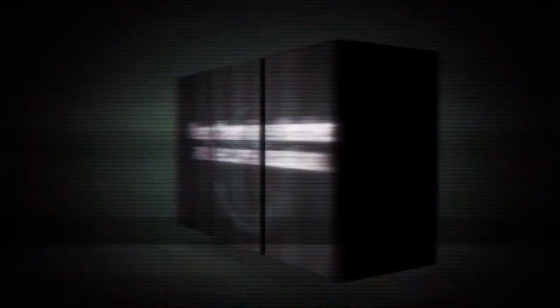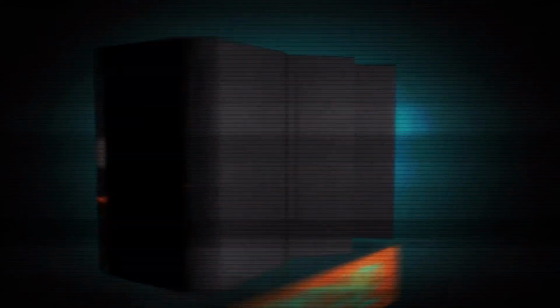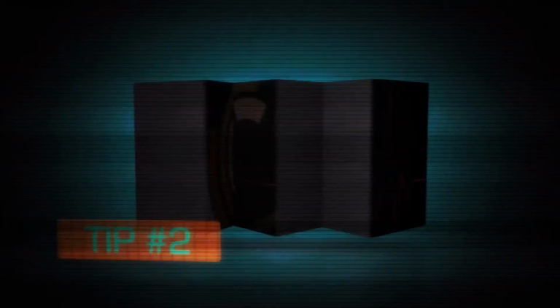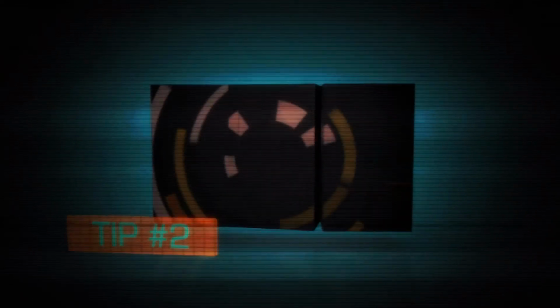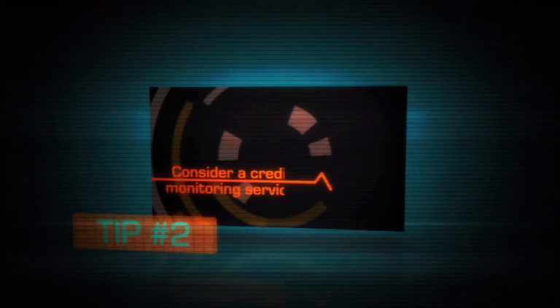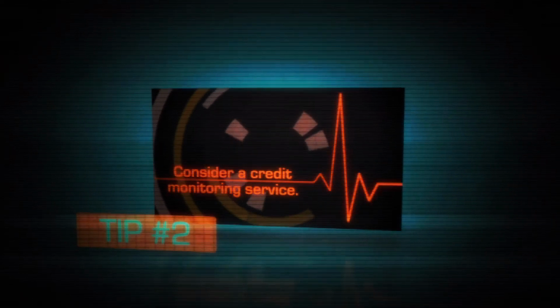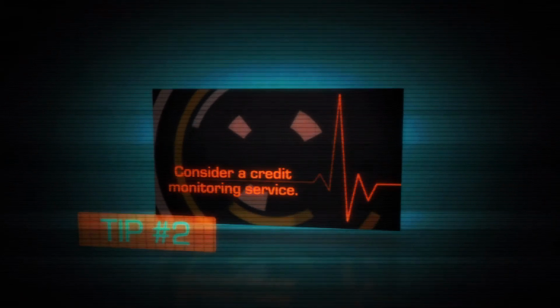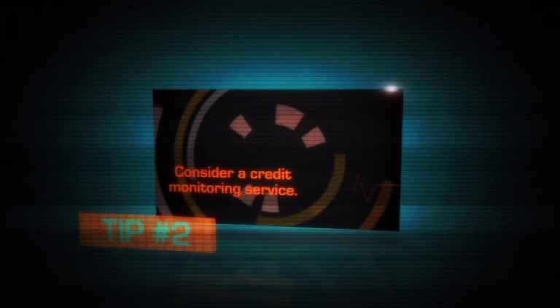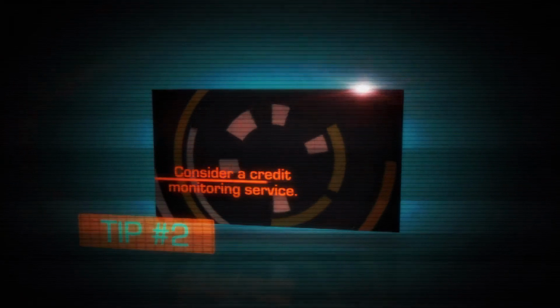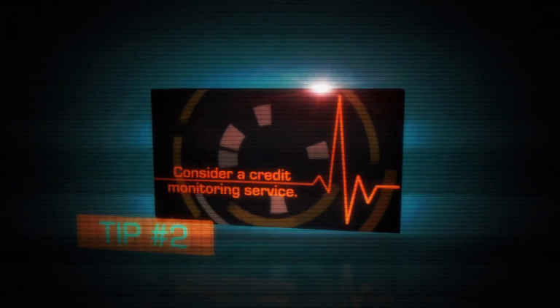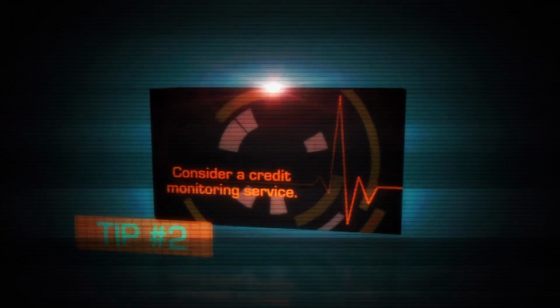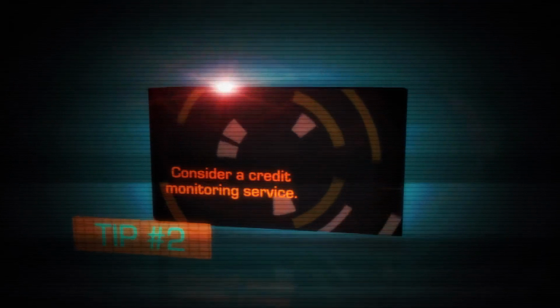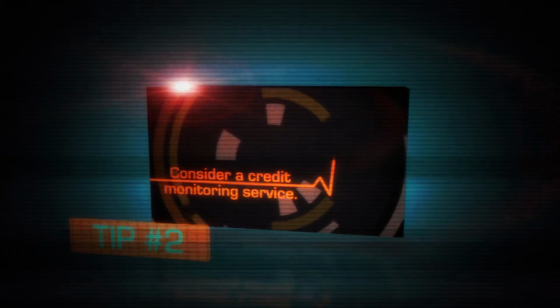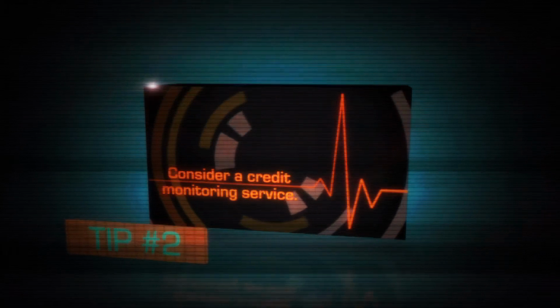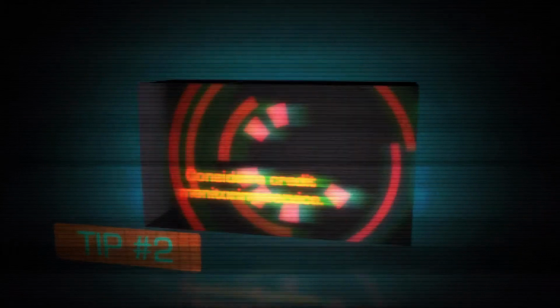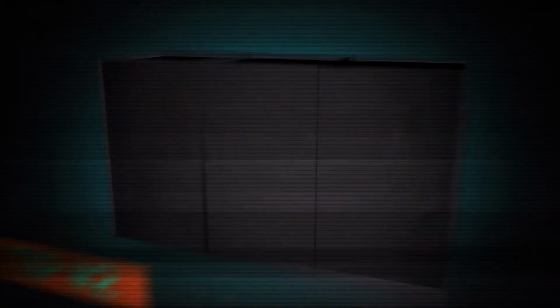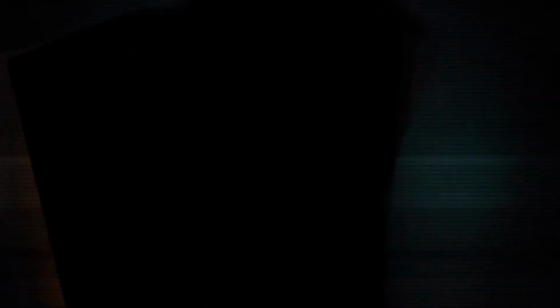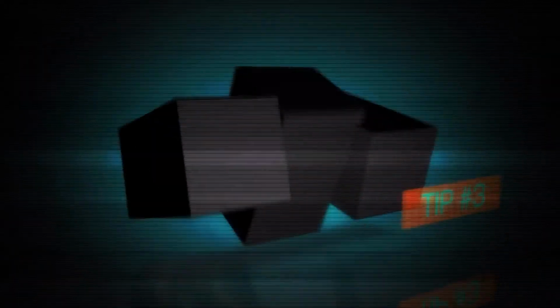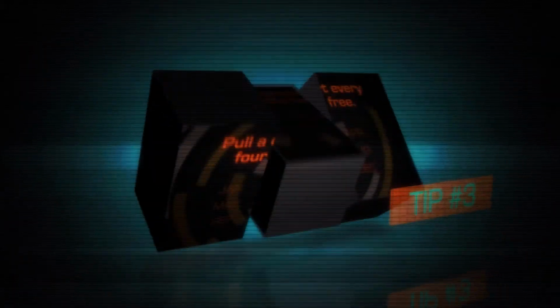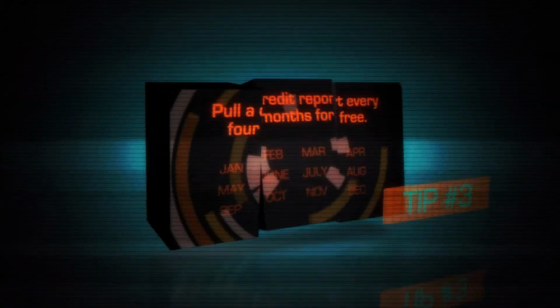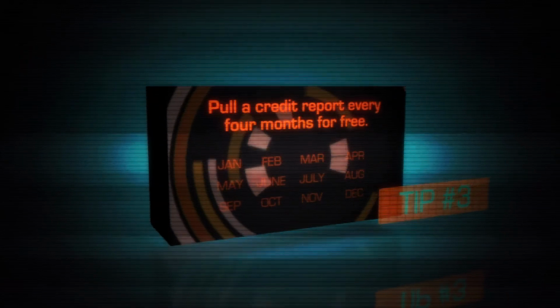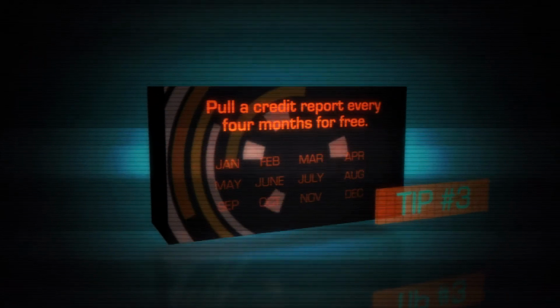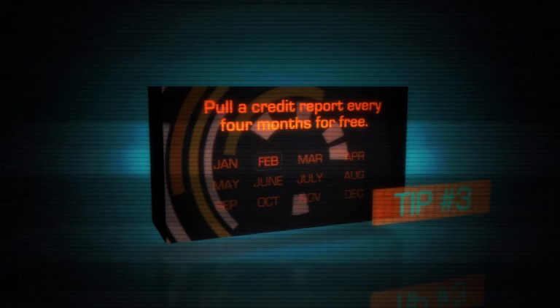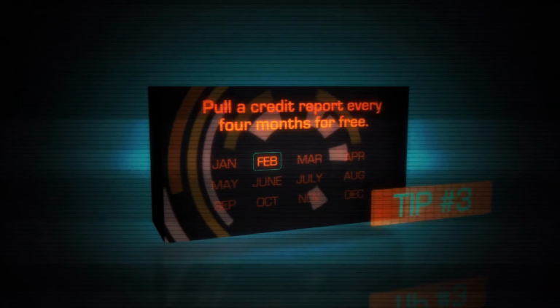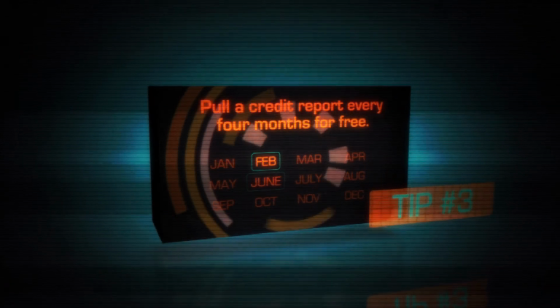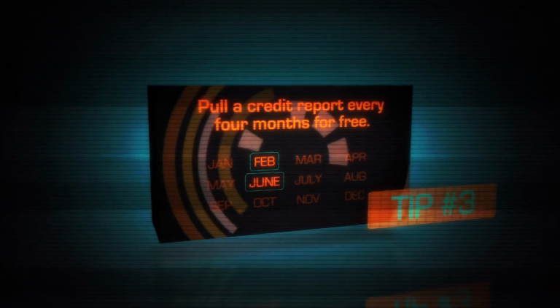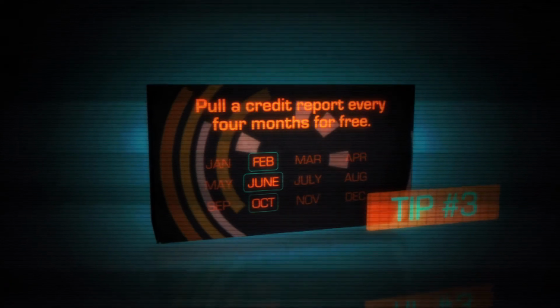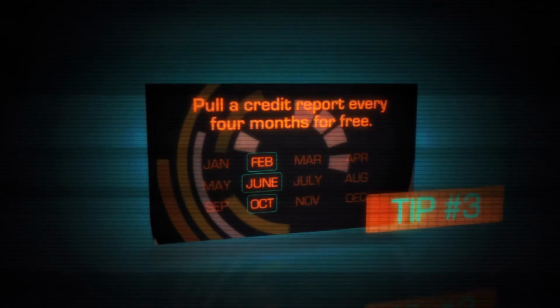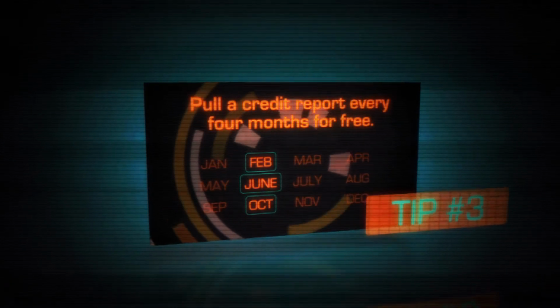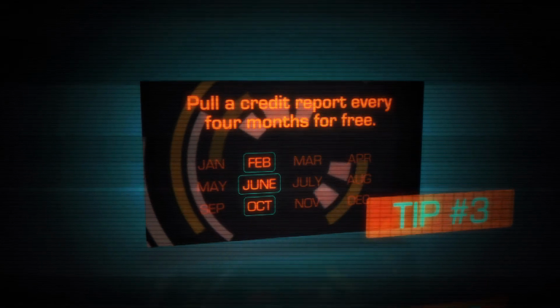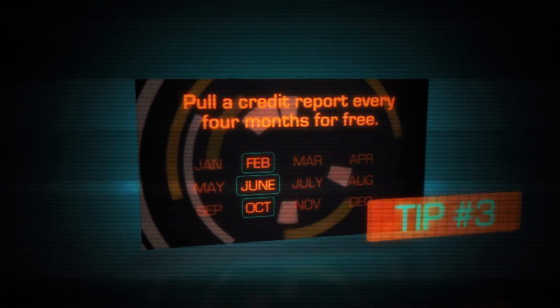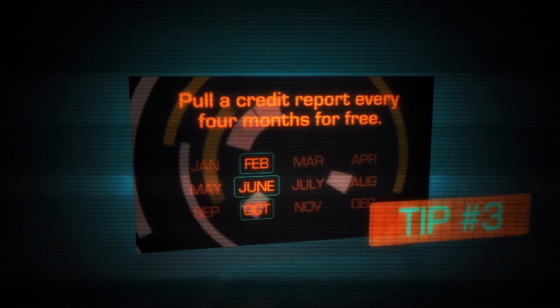Tip number two: consider a credit monitoring service. Tip number three: pull a credit report every four months for free.